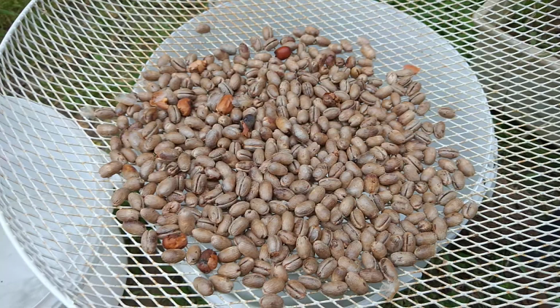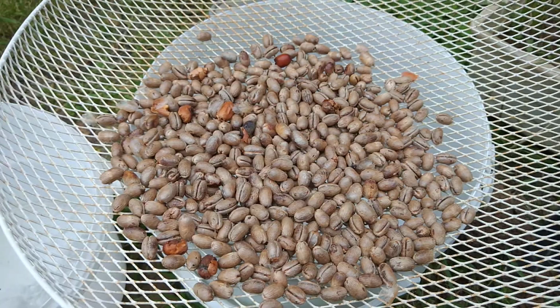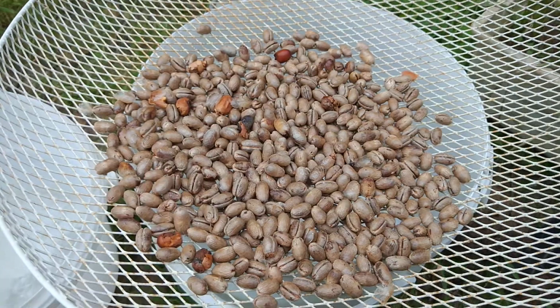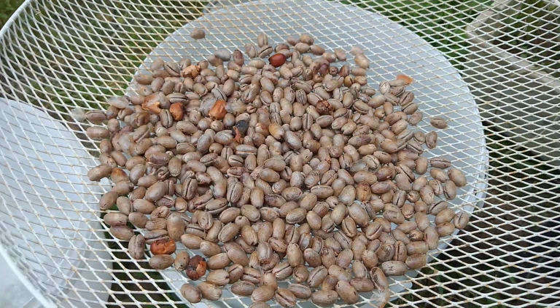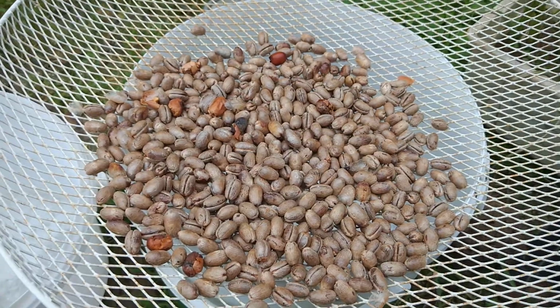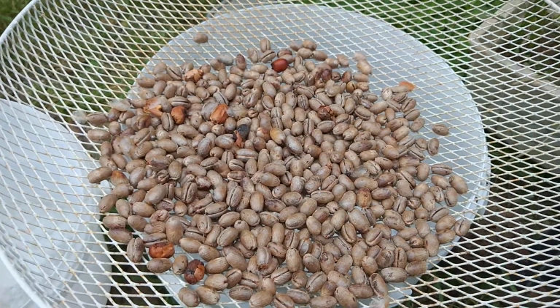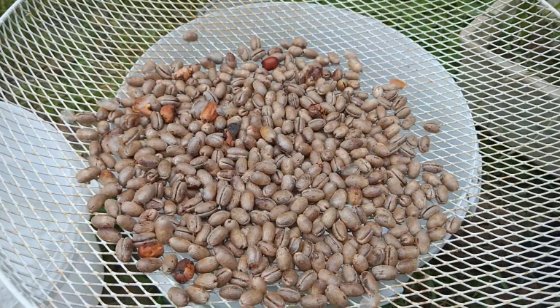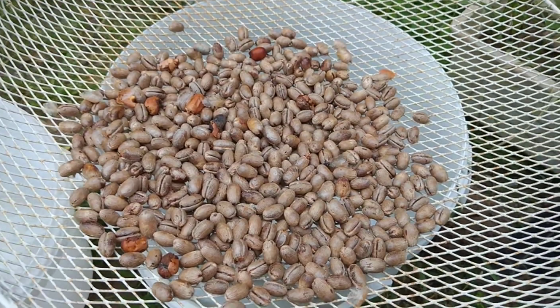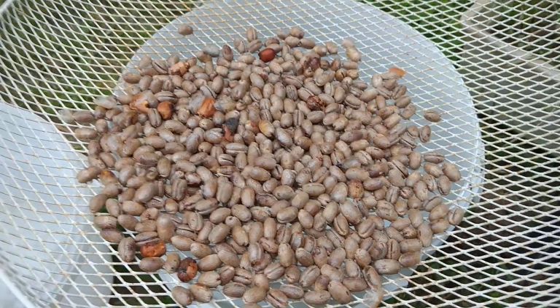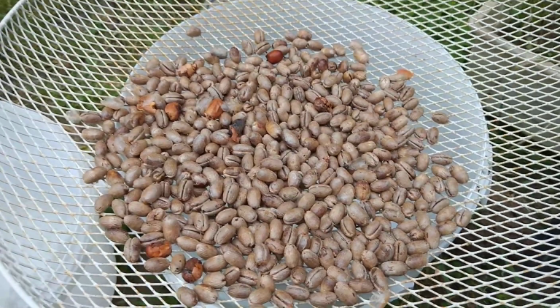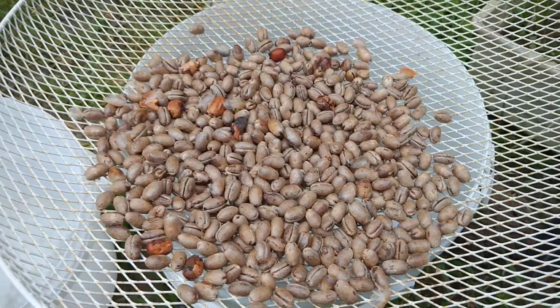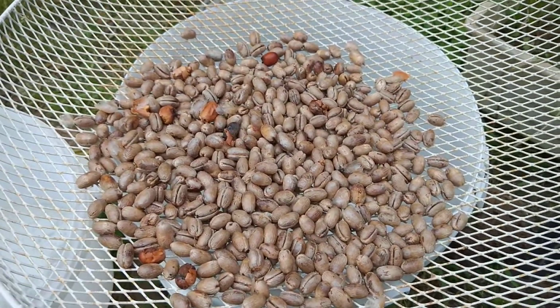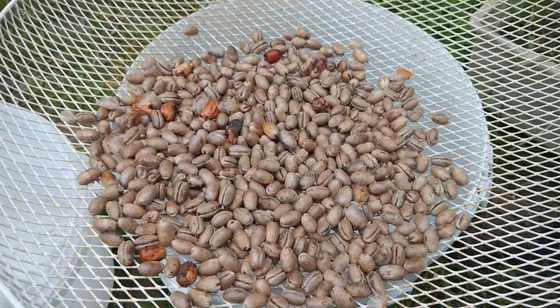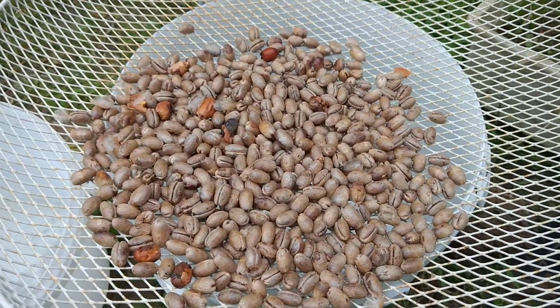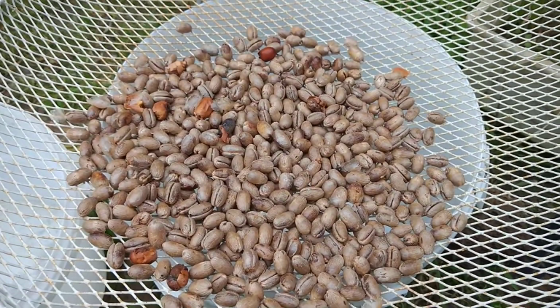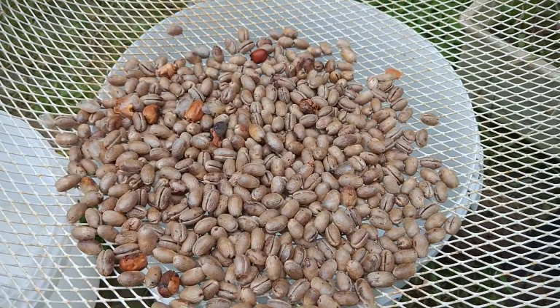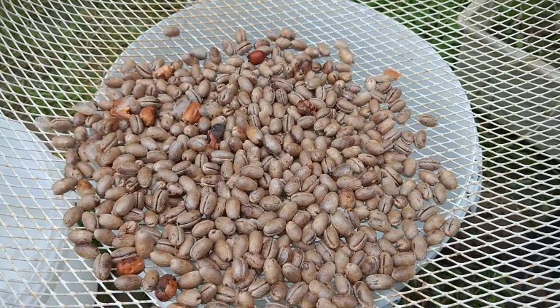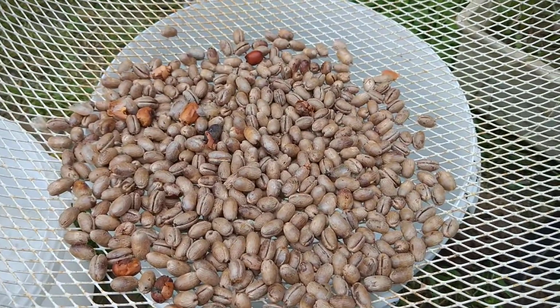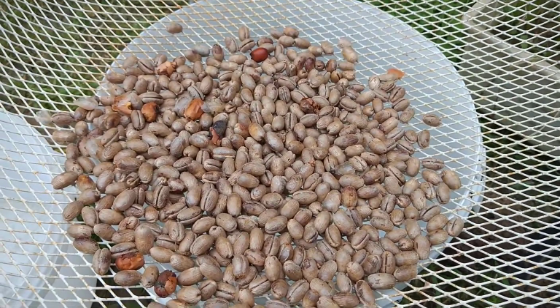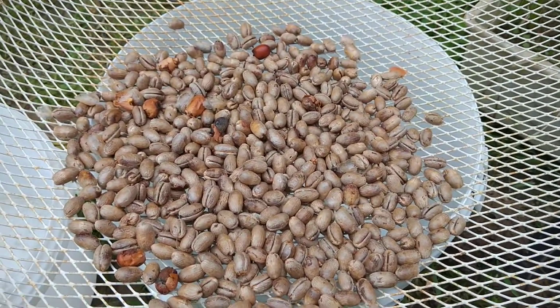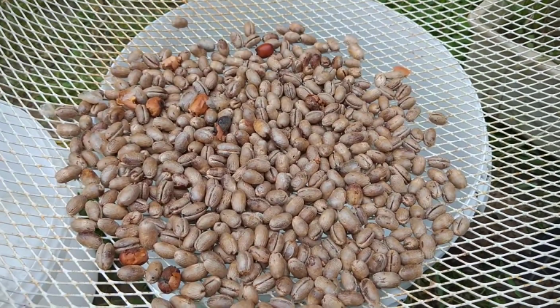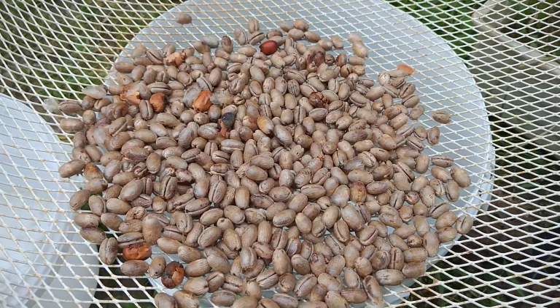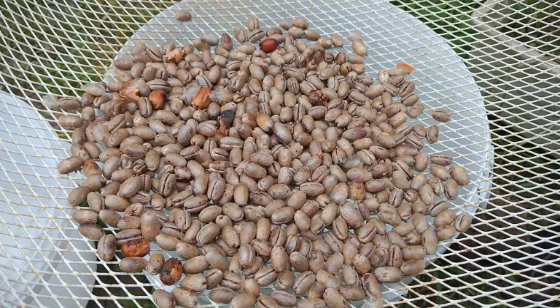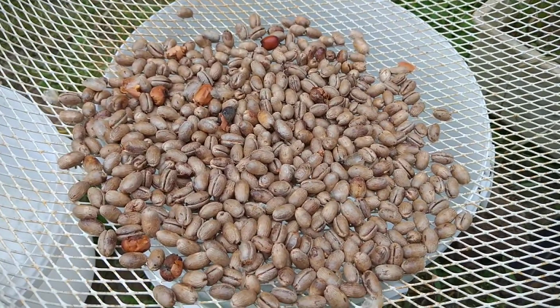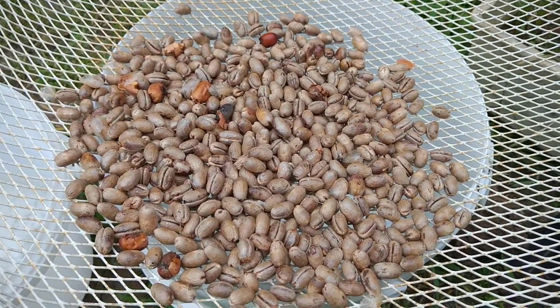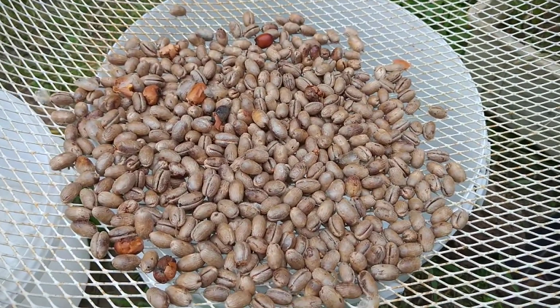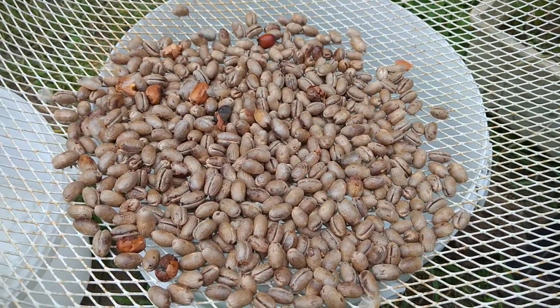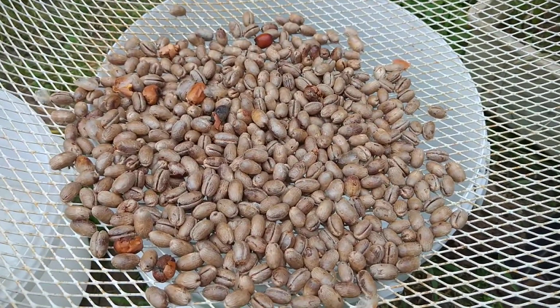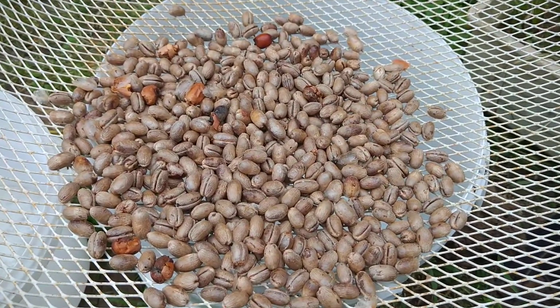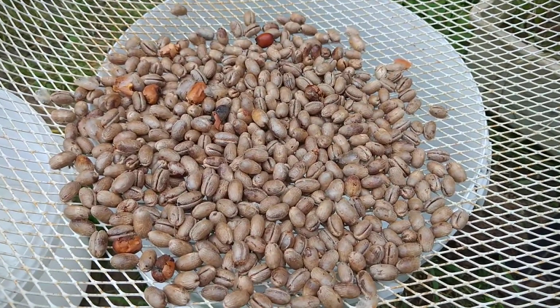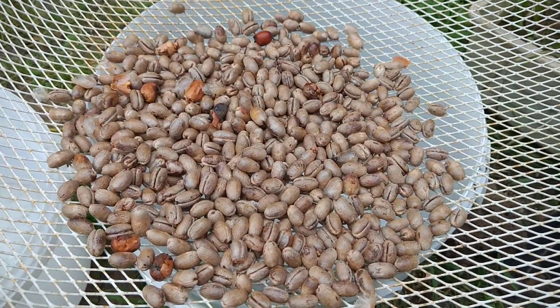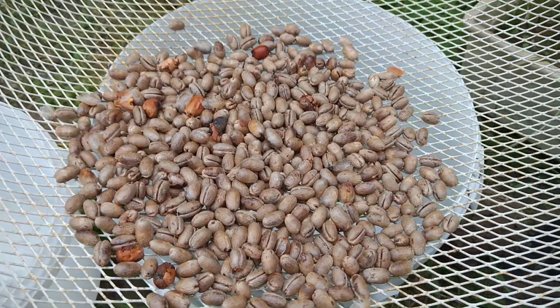How are you doing? Today let's have a look at the growth of the palm tree.